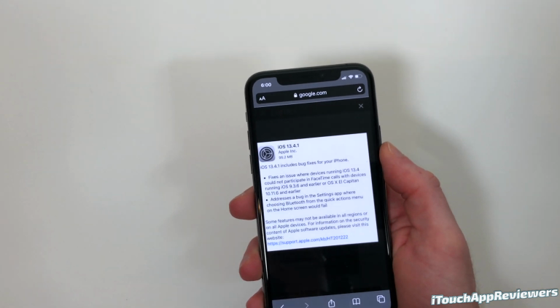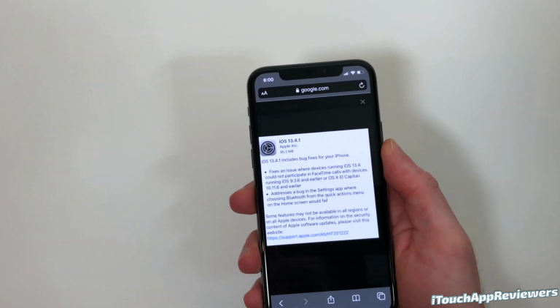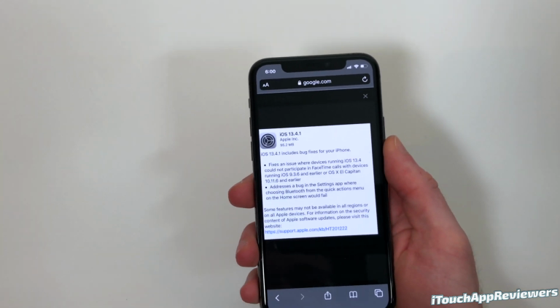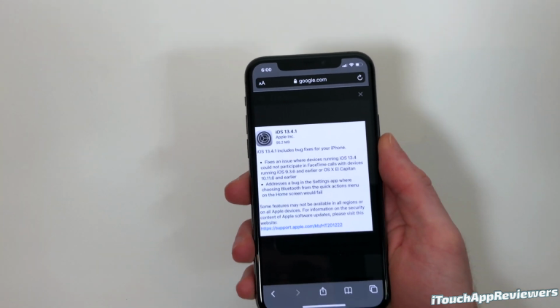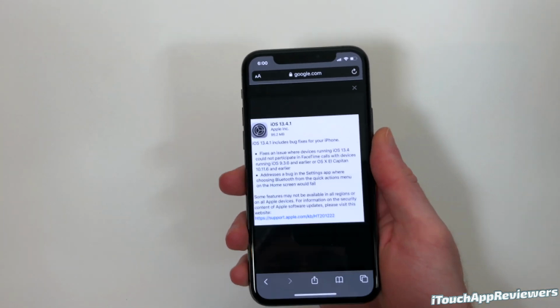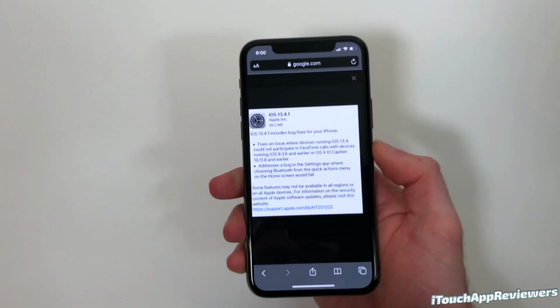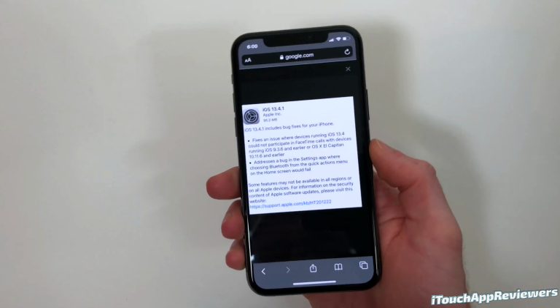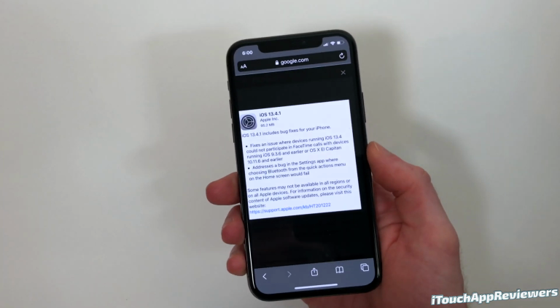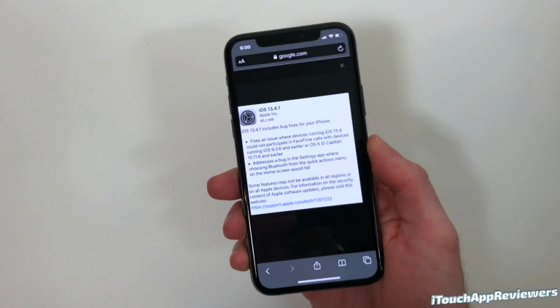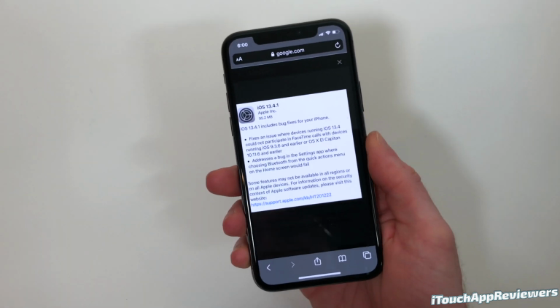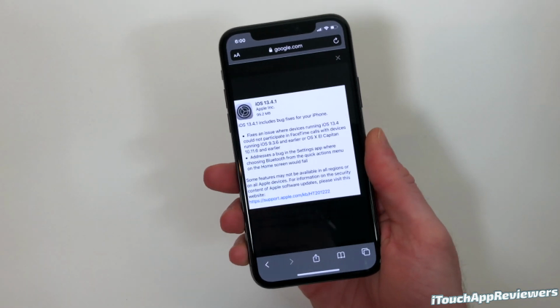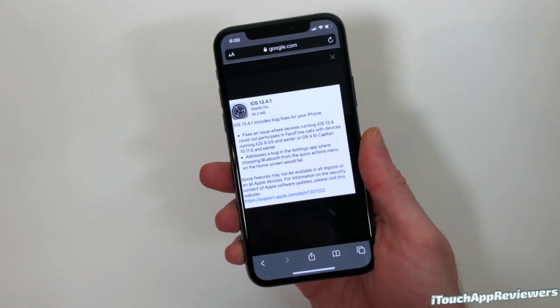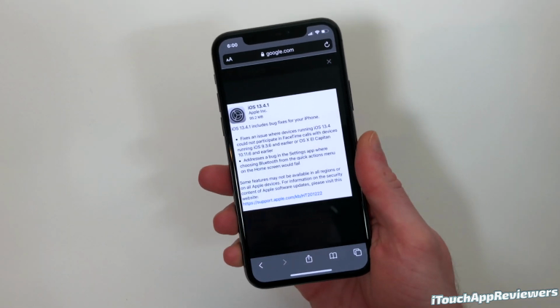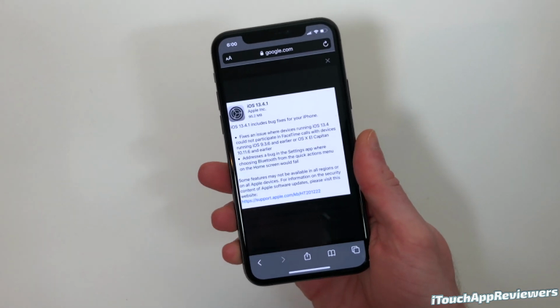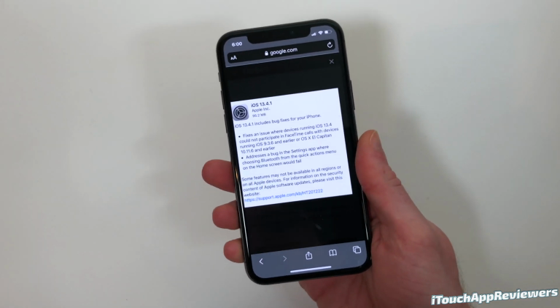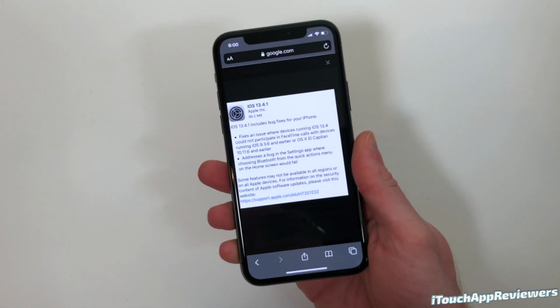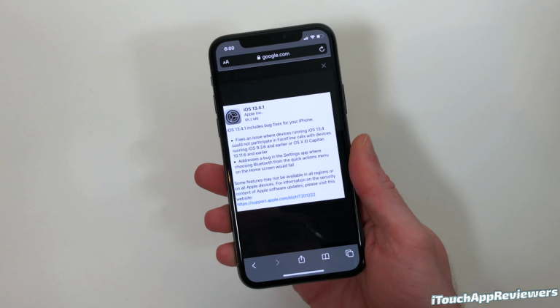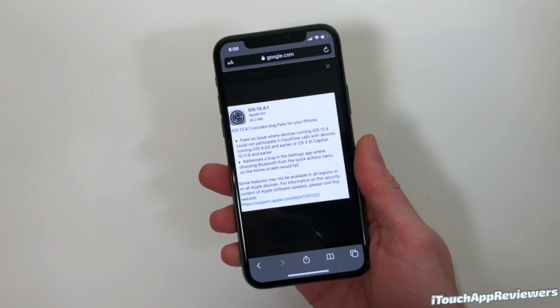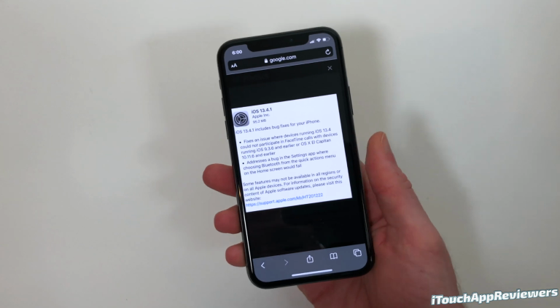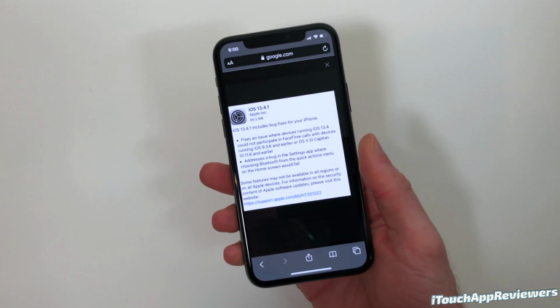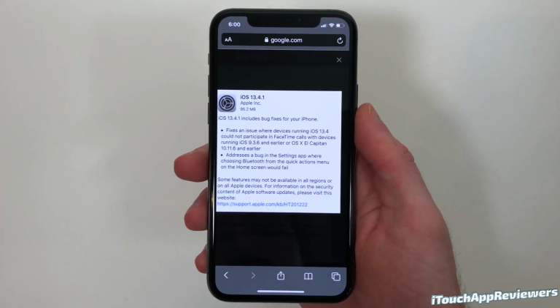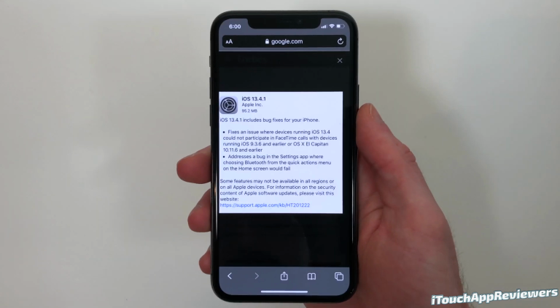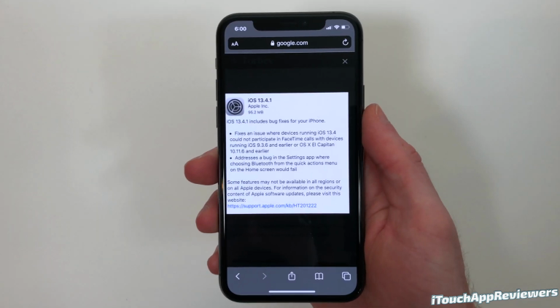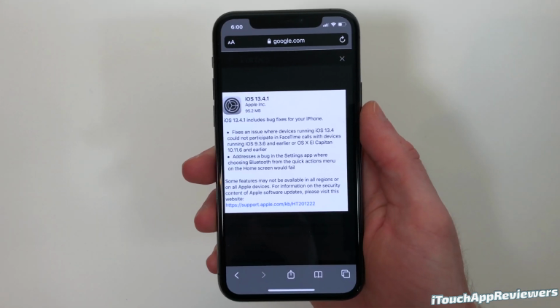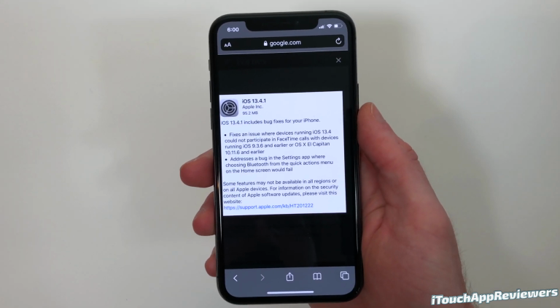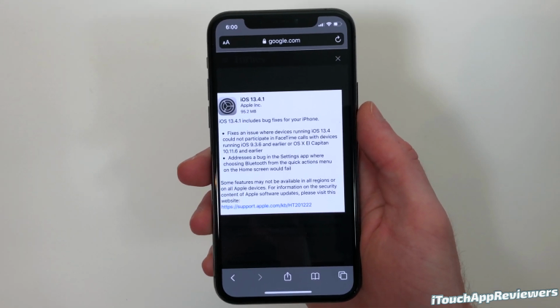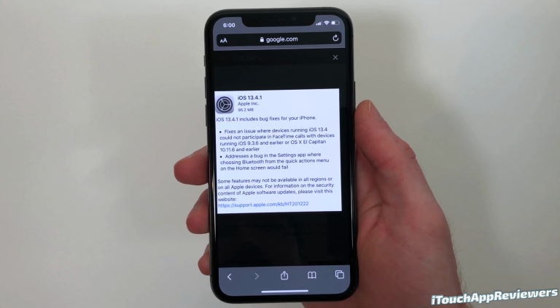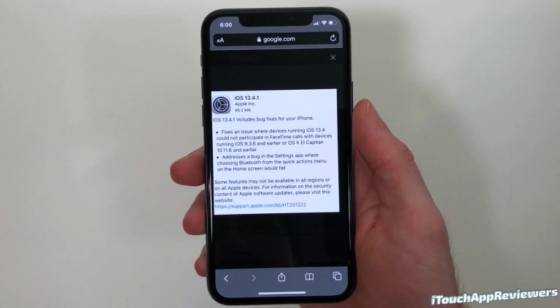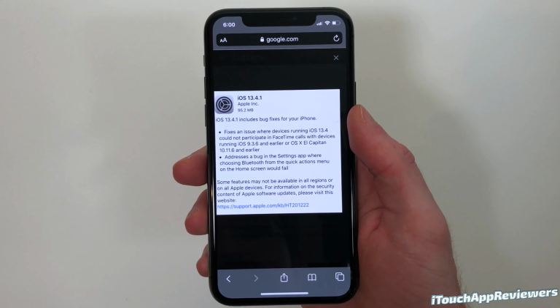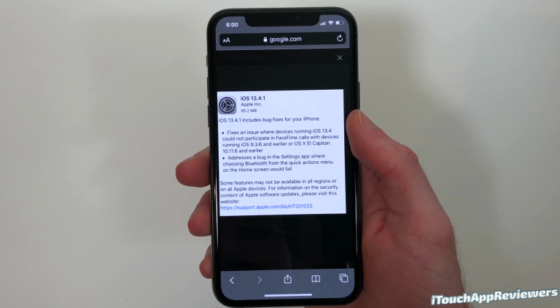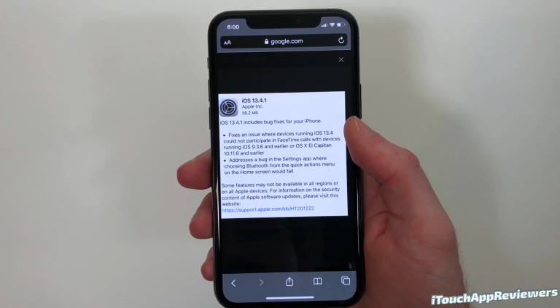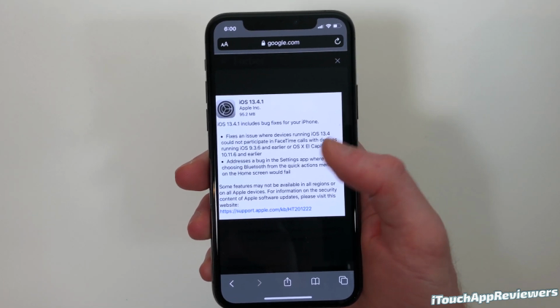So that's a huge bug that a lot of people are facing, obviously during this pandemic, but Apple has gone ahead and fixed that here in this update.